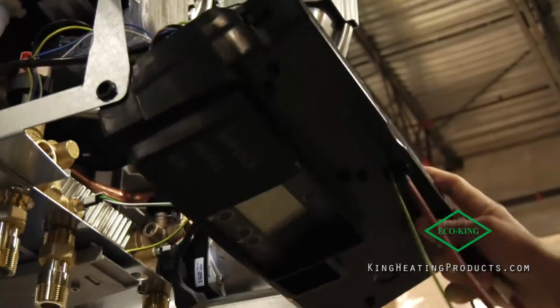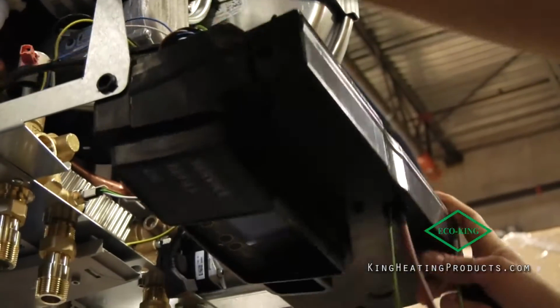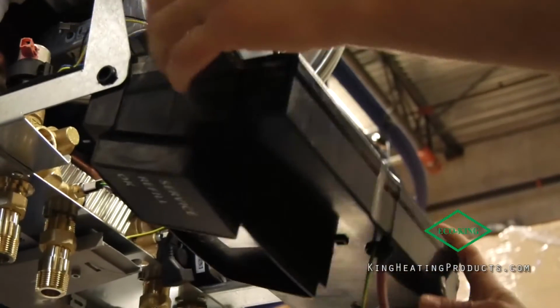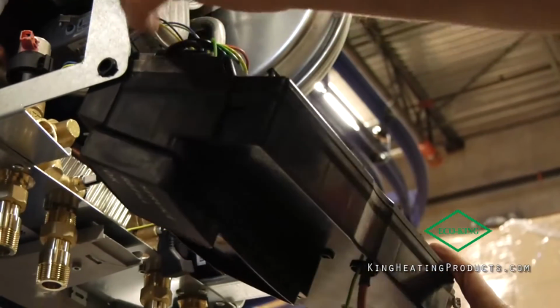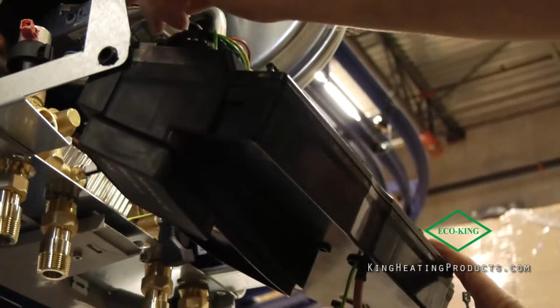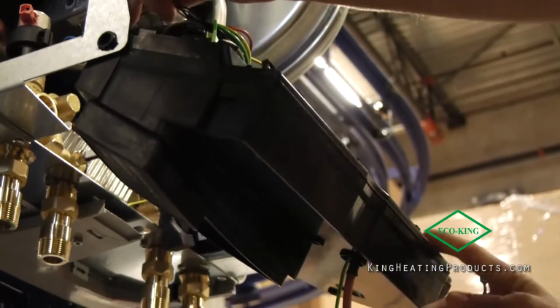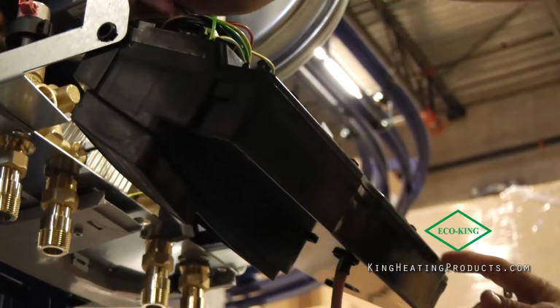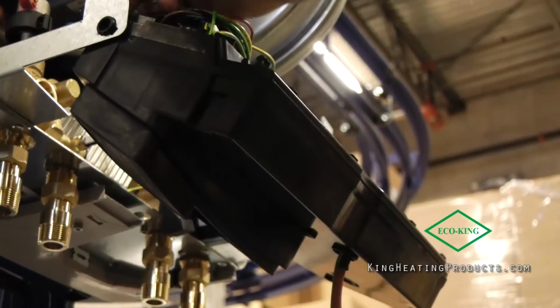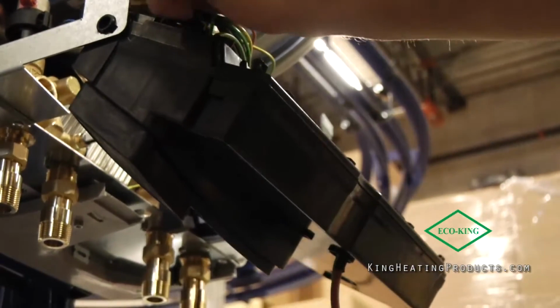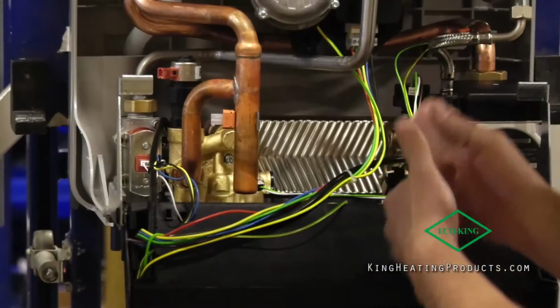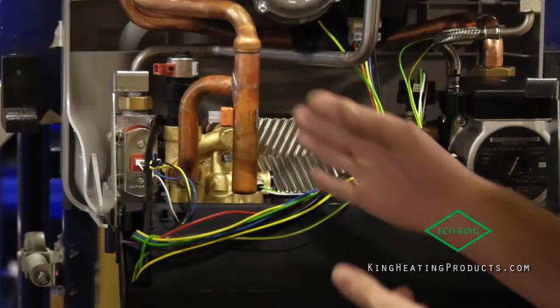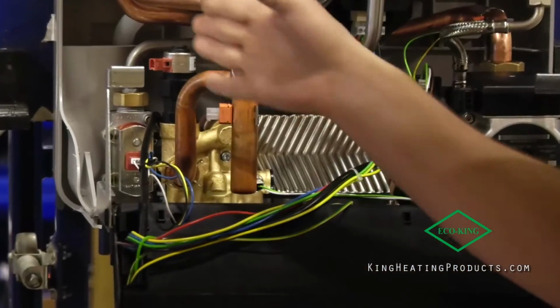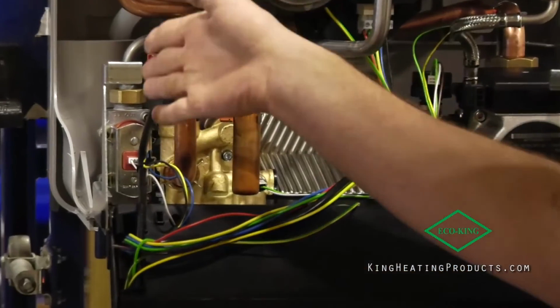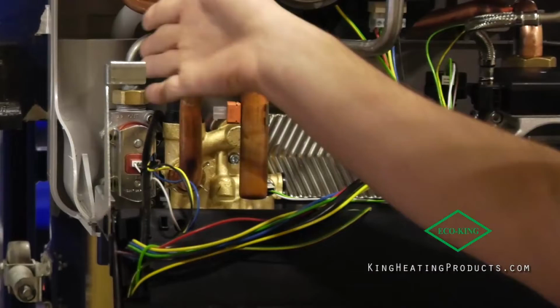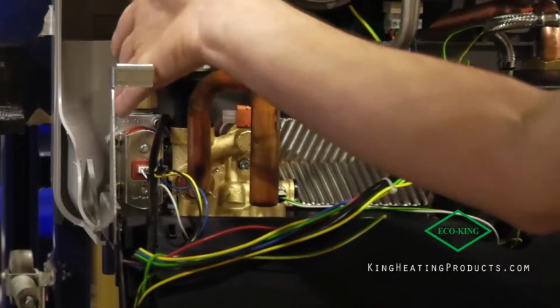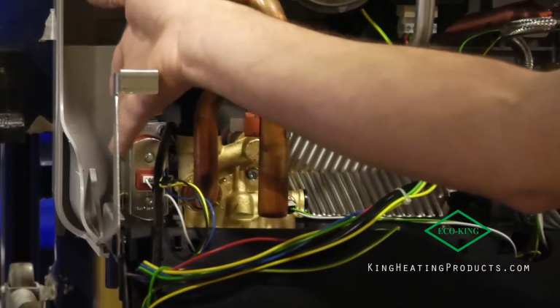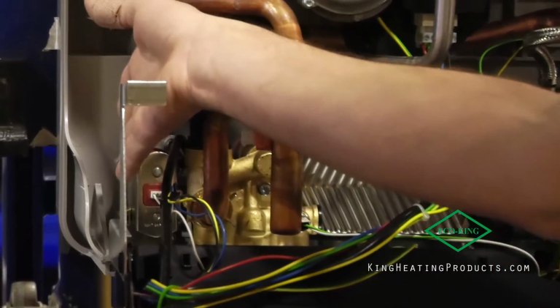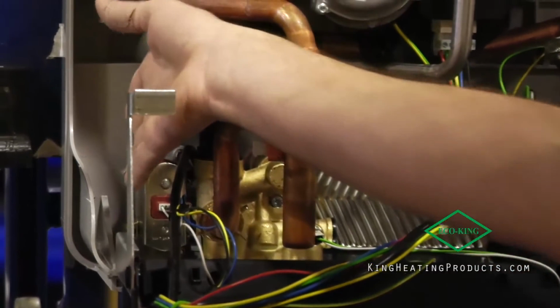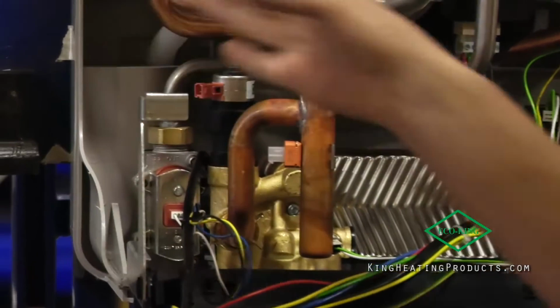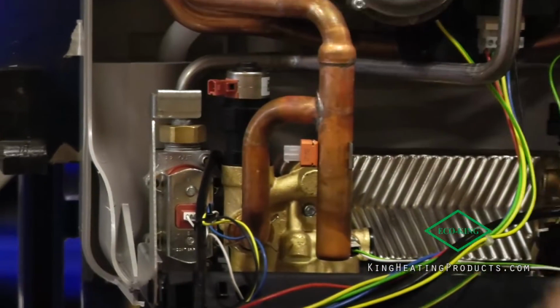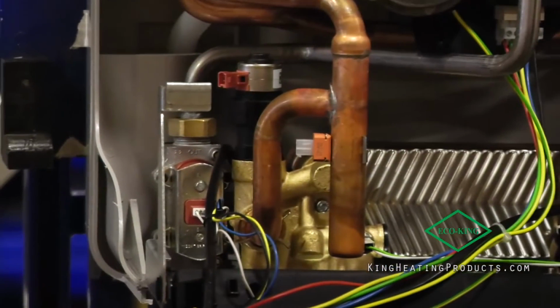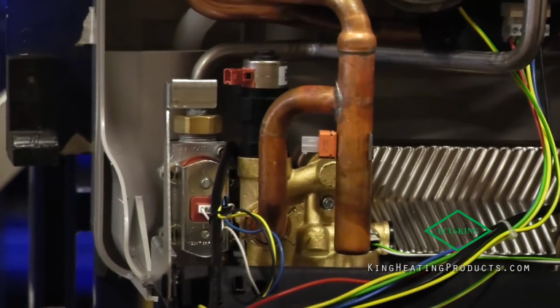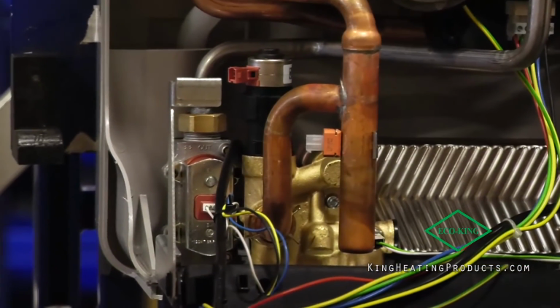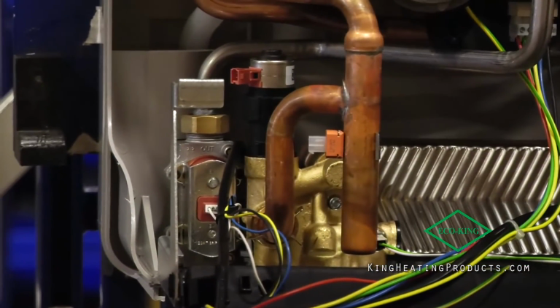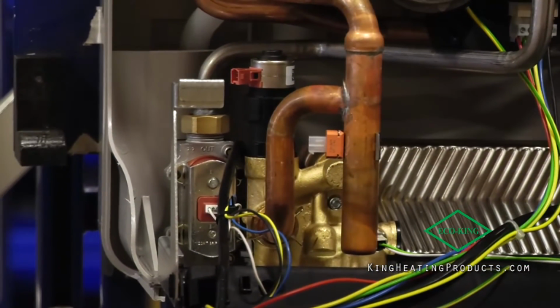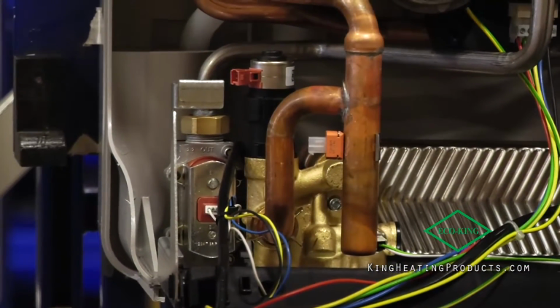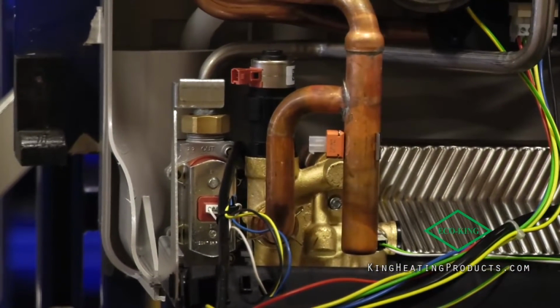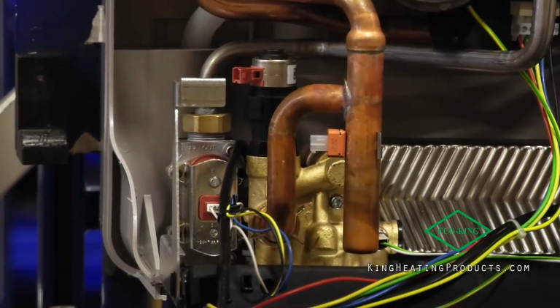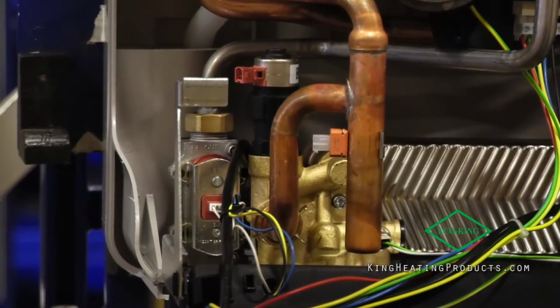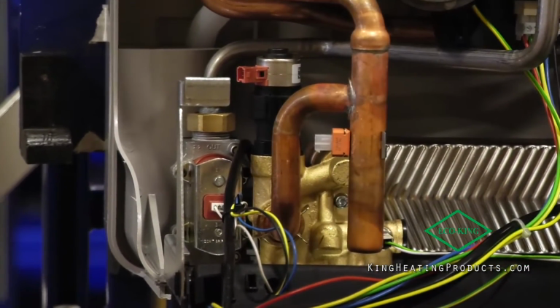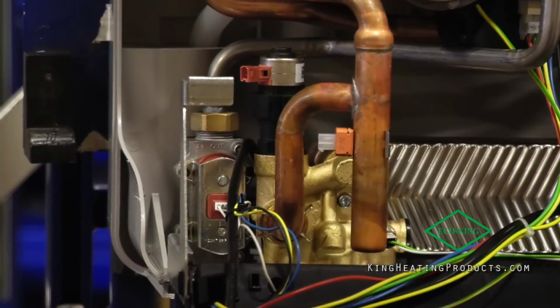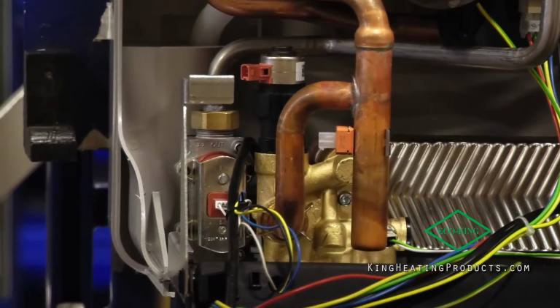Our gas valve has moved from the right-hand side of the boiler to the left-hand side over here. Very easy to access, just like it was in the past.